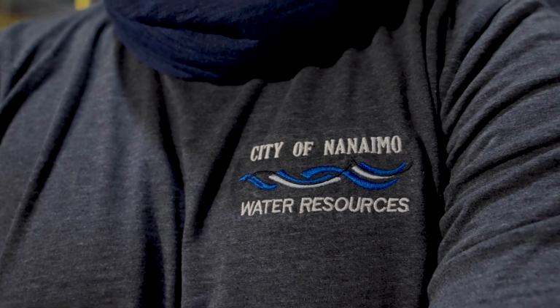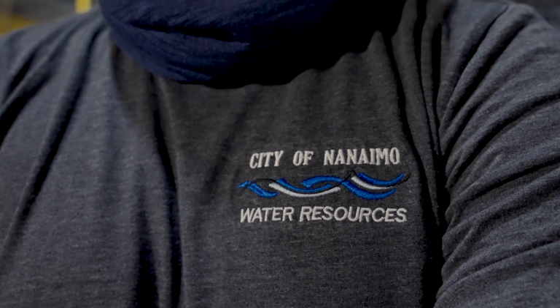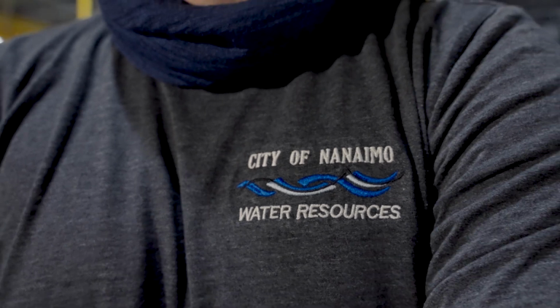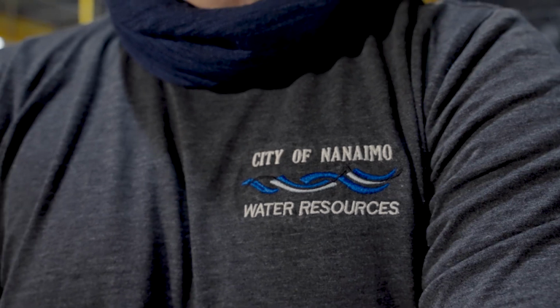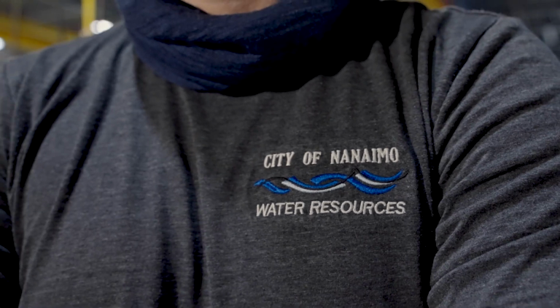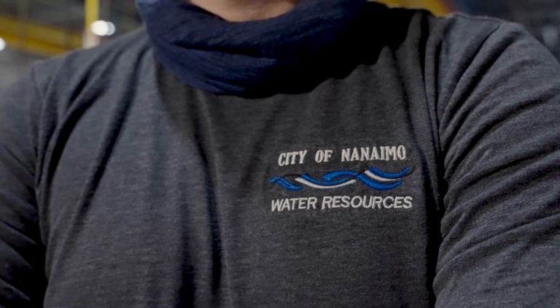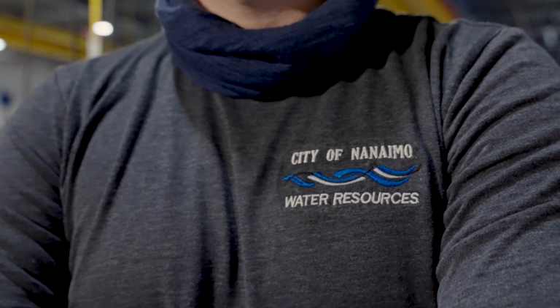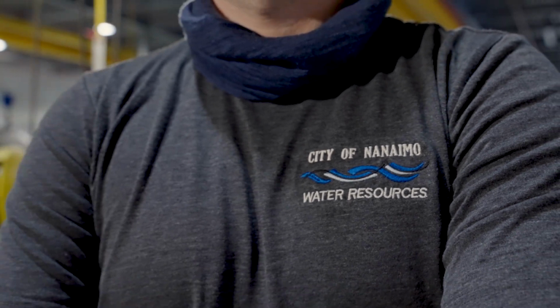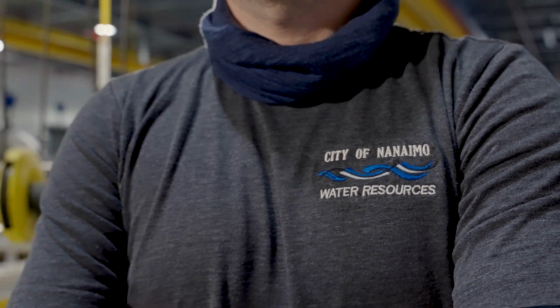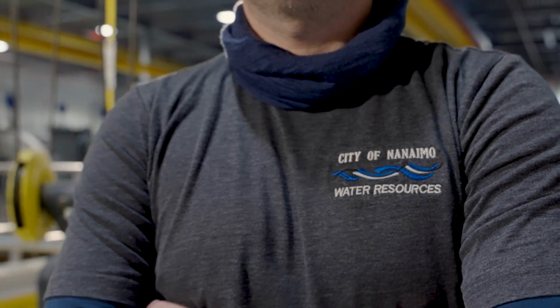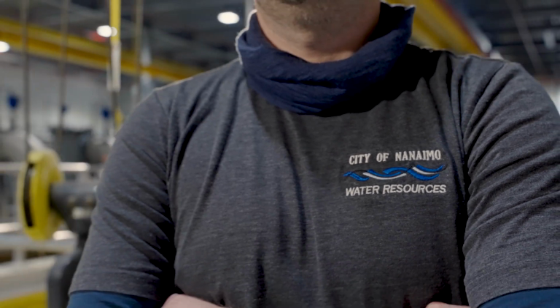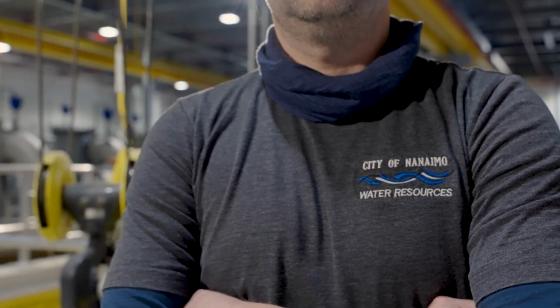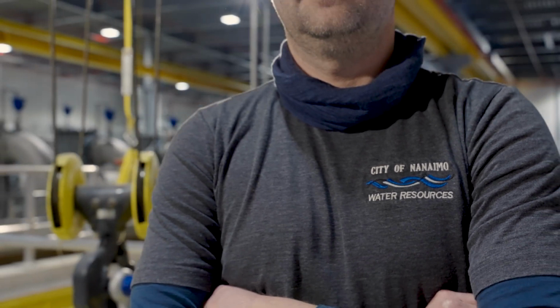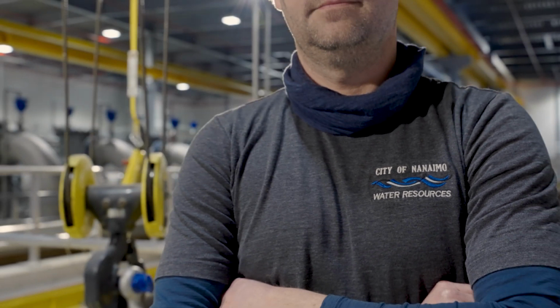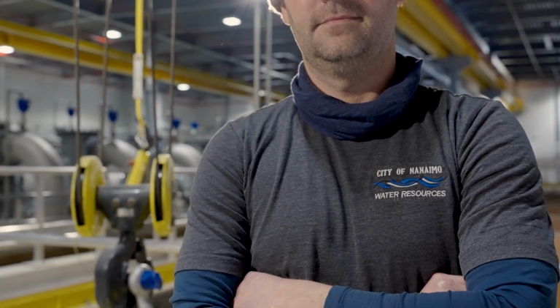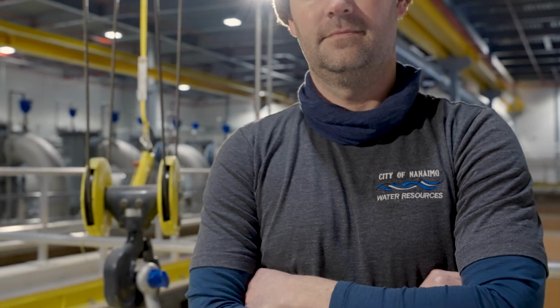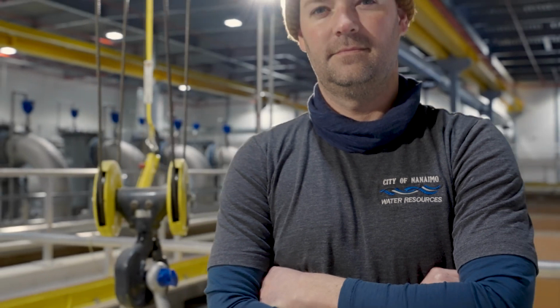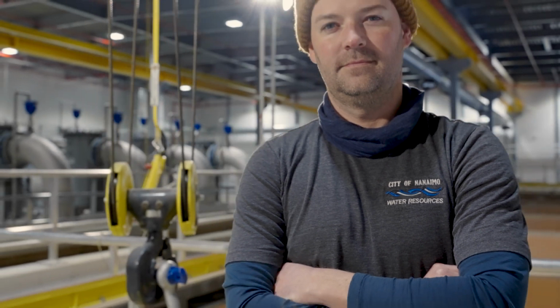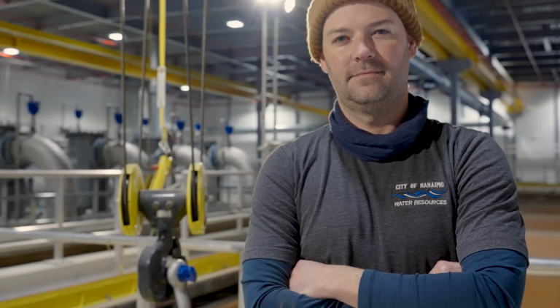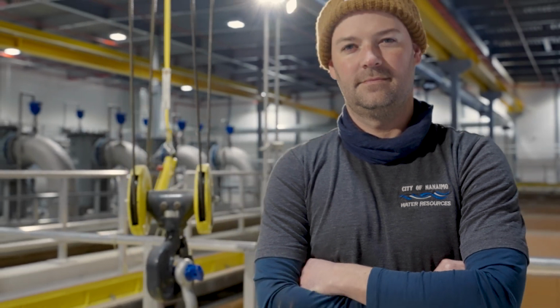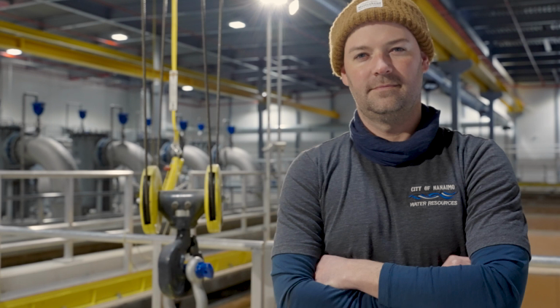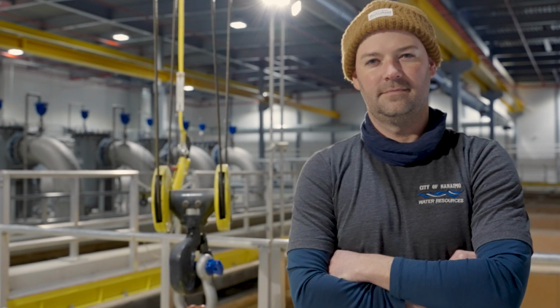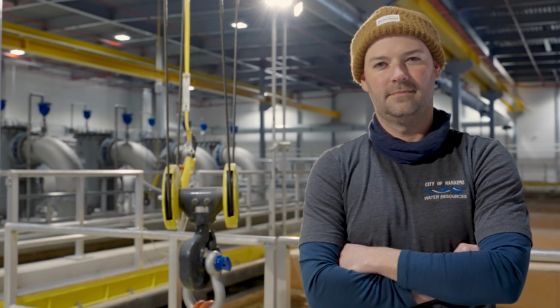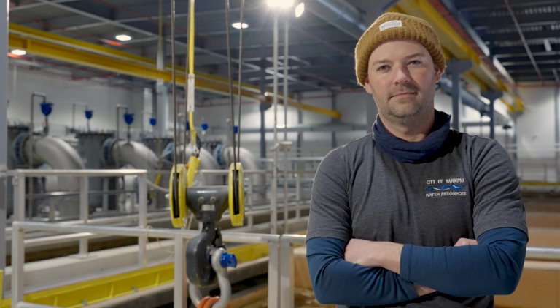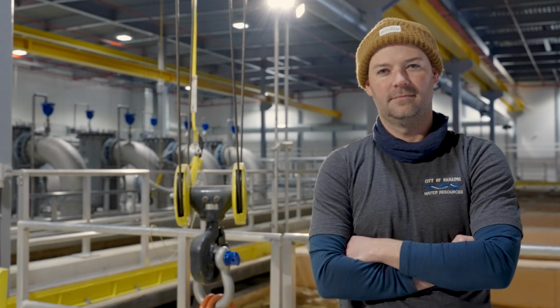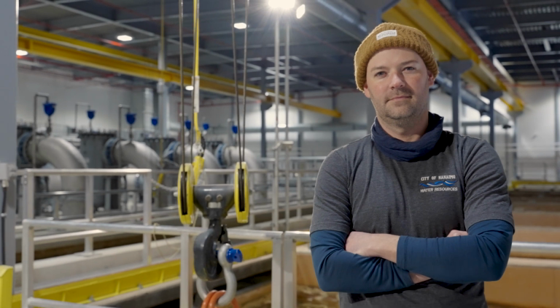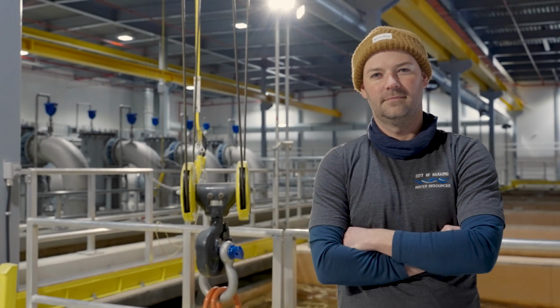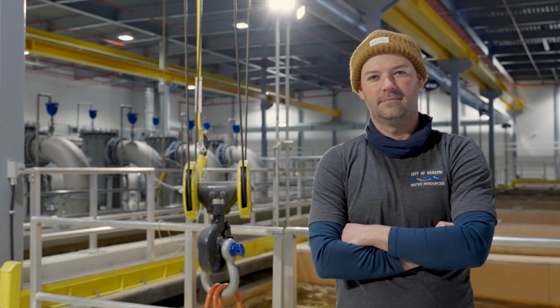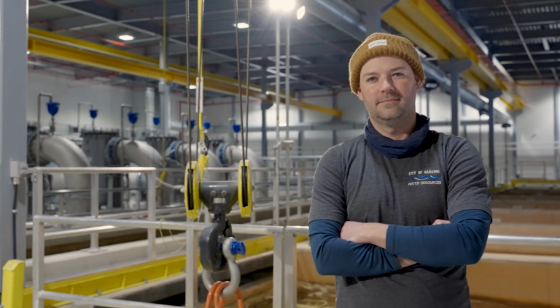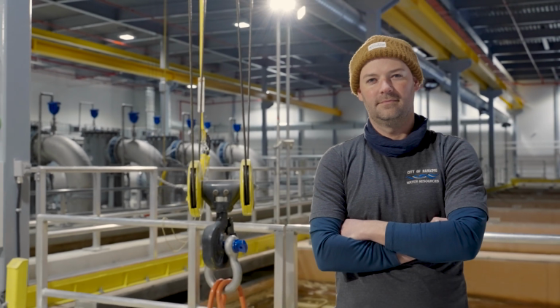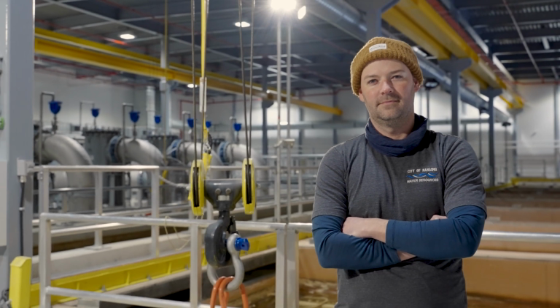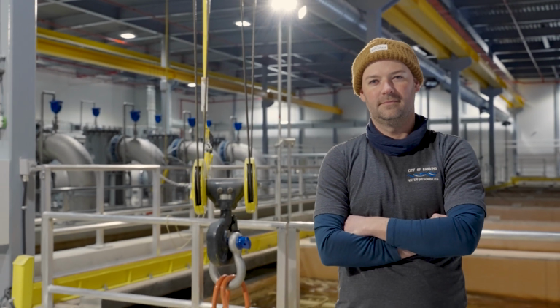Hi, my name is Jamie Miller and I am the senior water treatment plant operator for the city of Nanaimo.